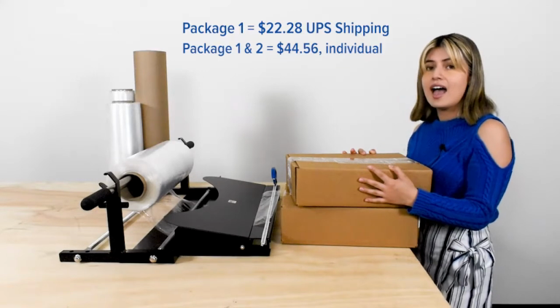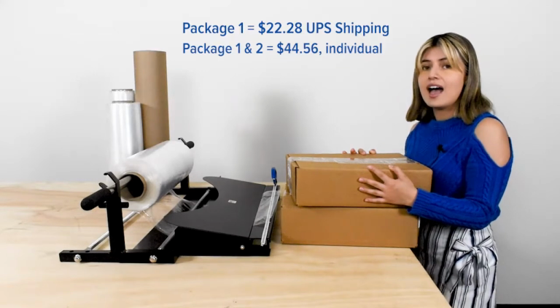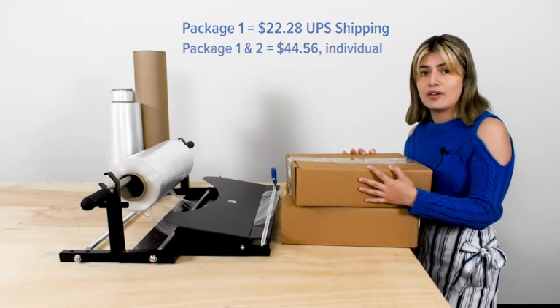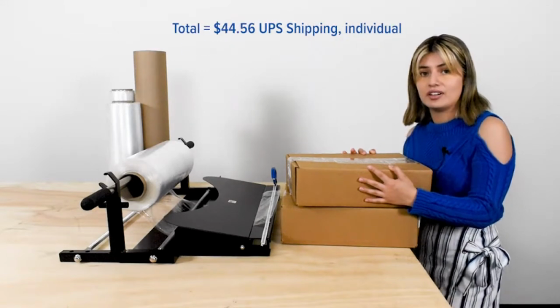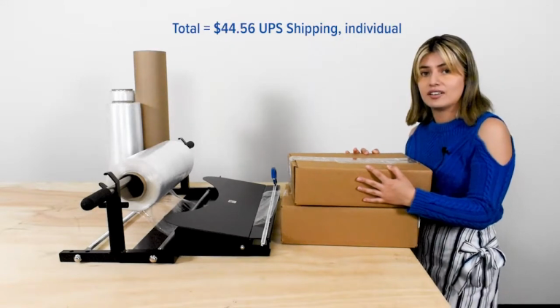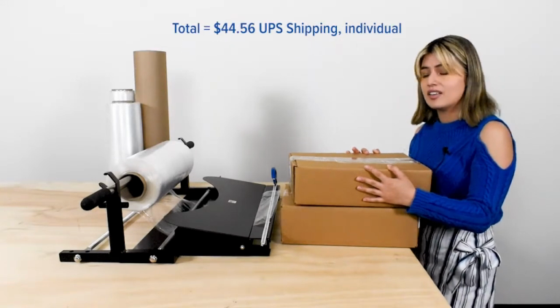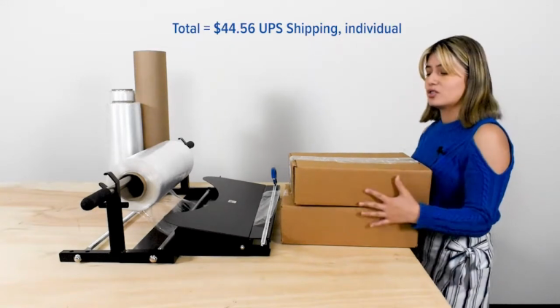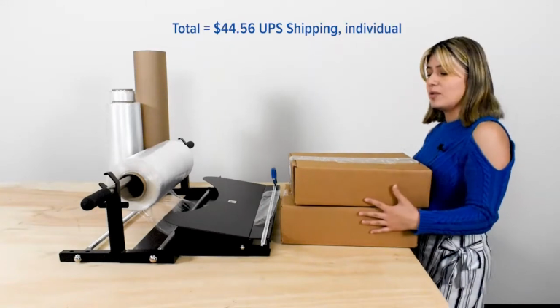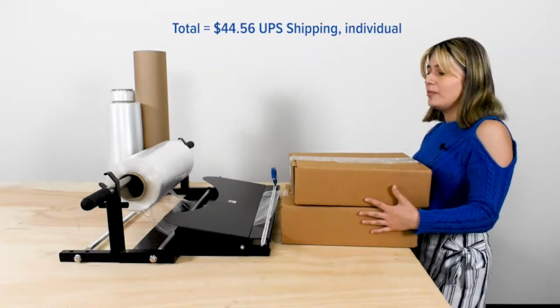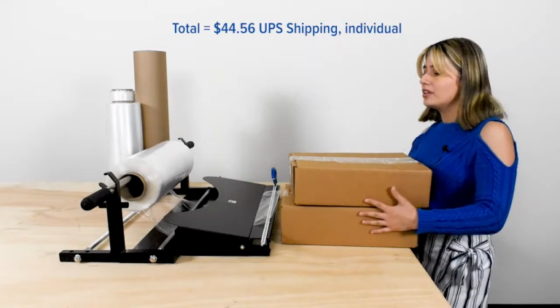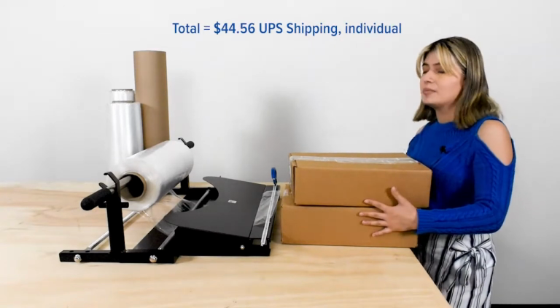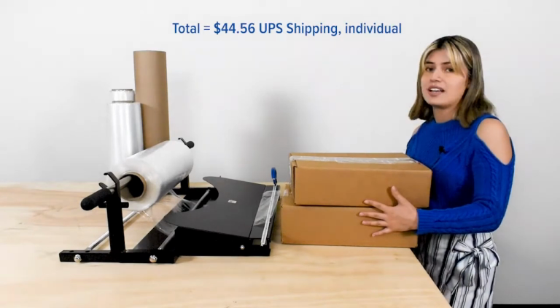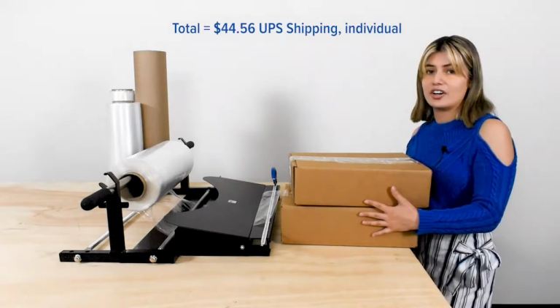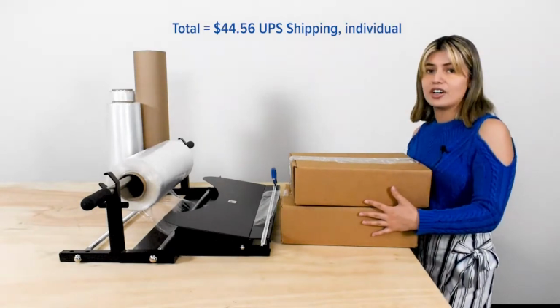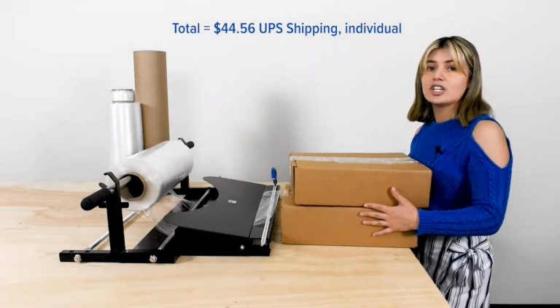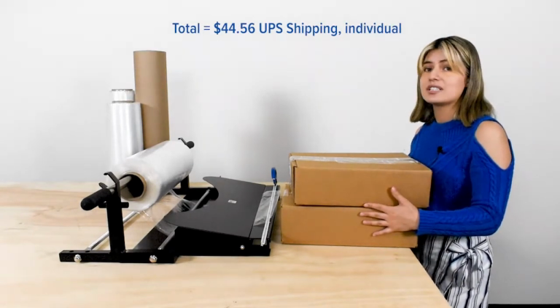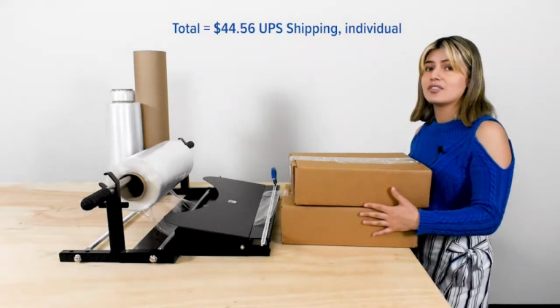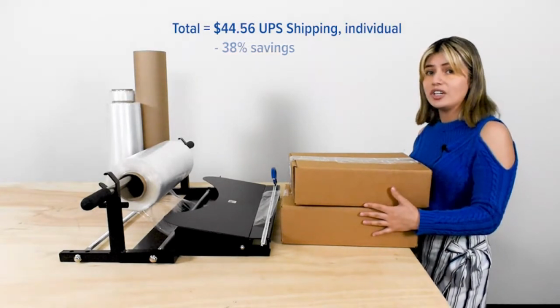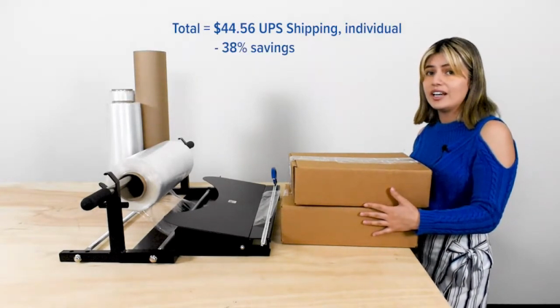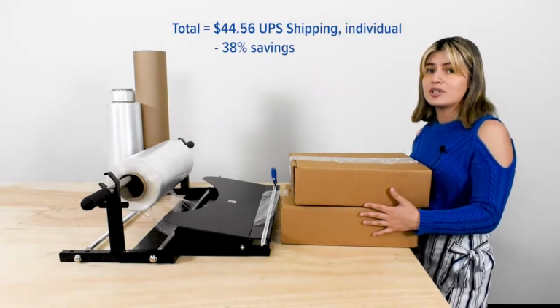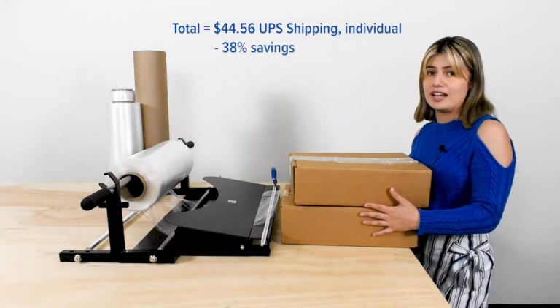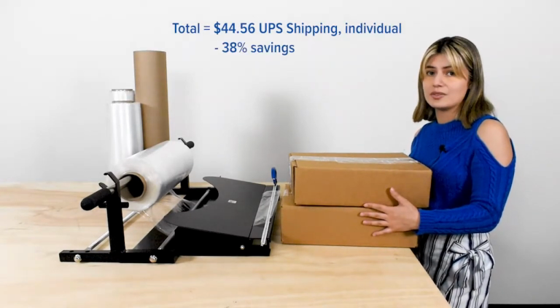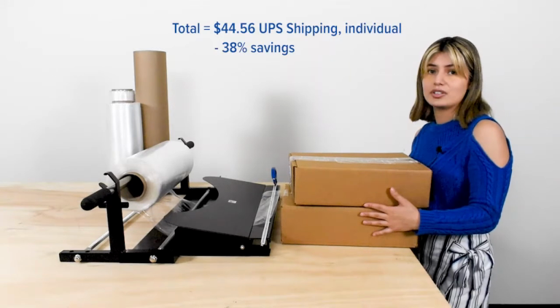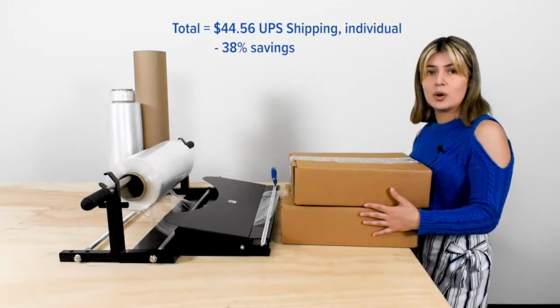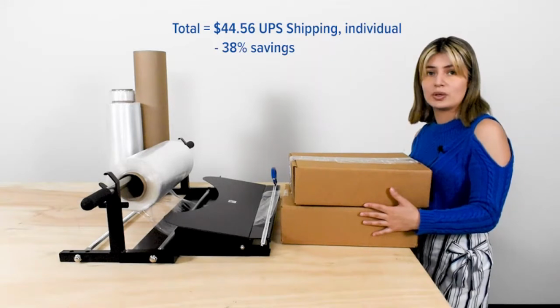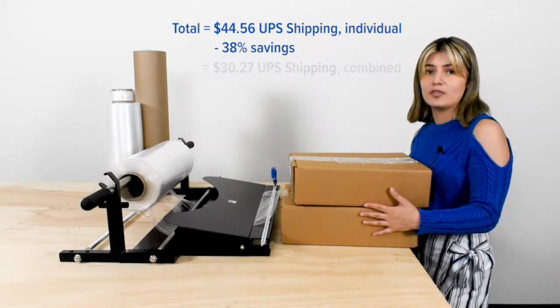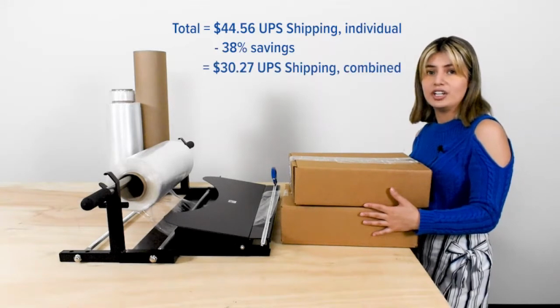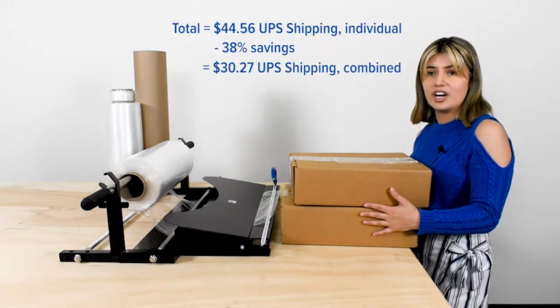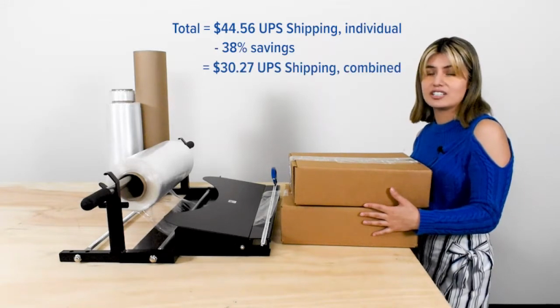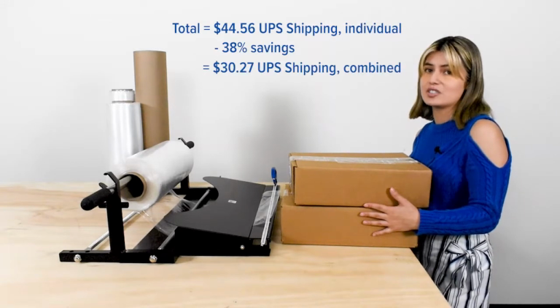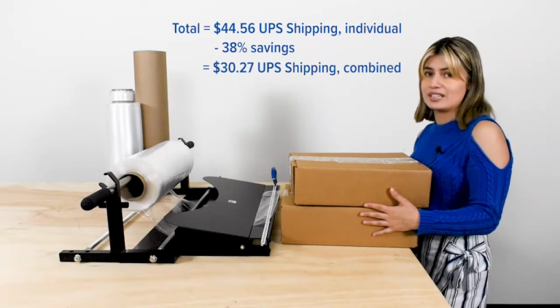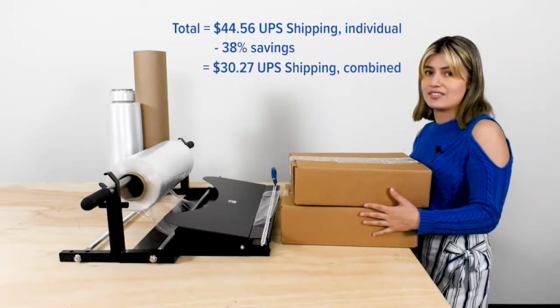However, if you ship and bundle them together, you would save 38% with a total of $30.27.